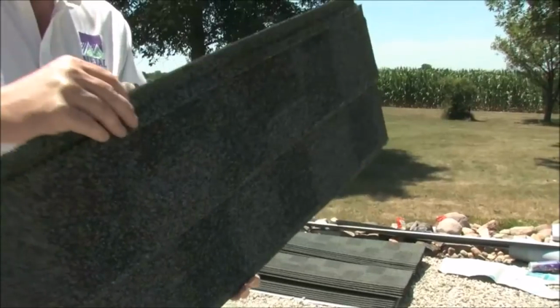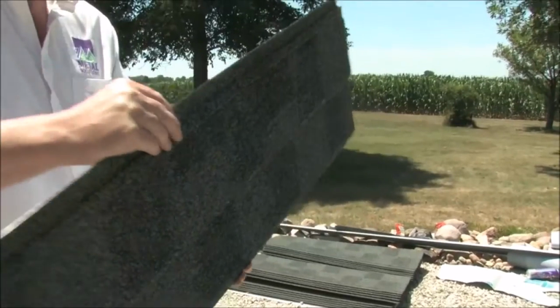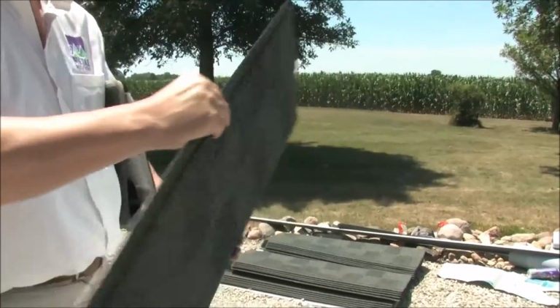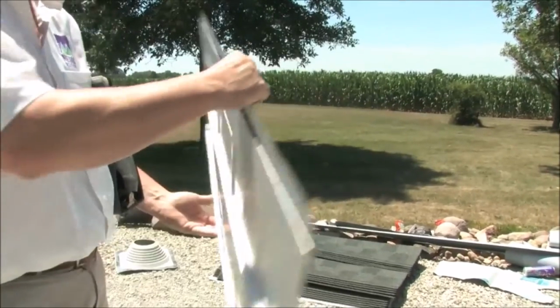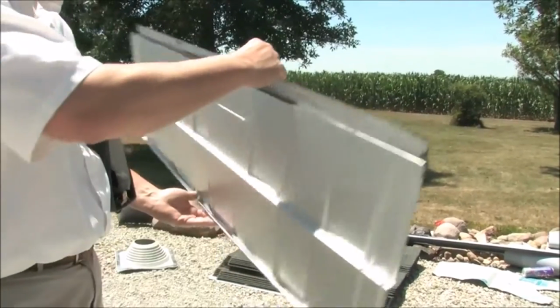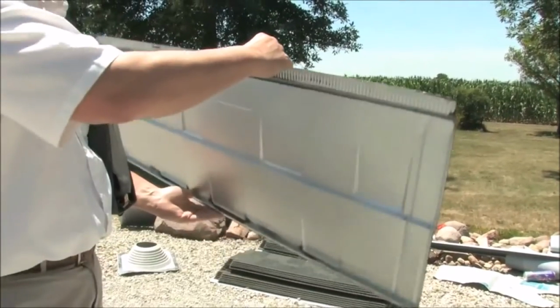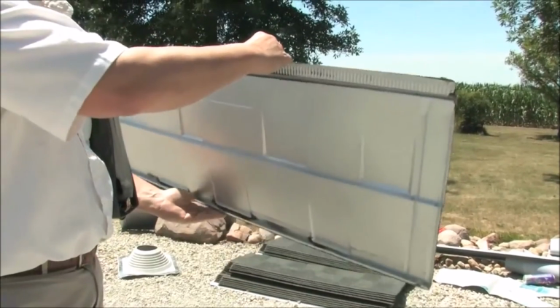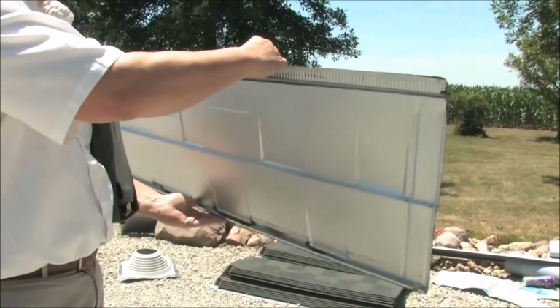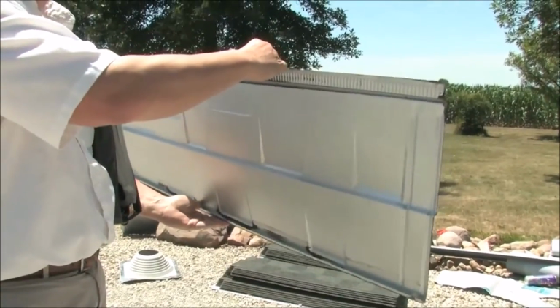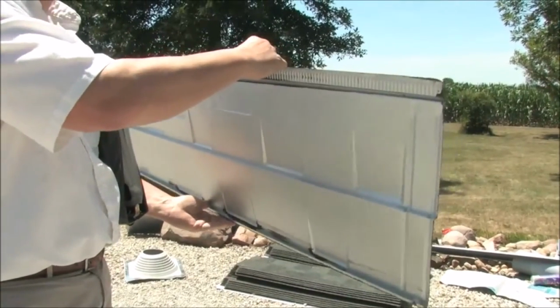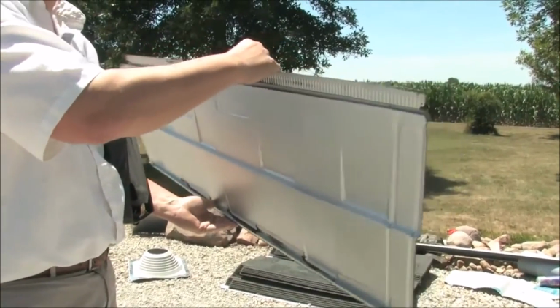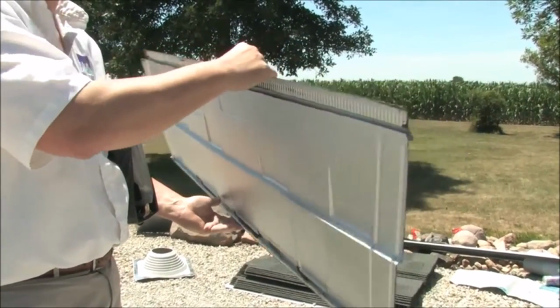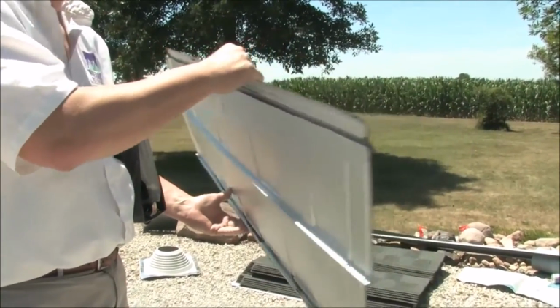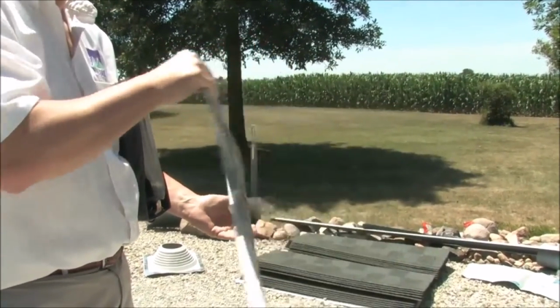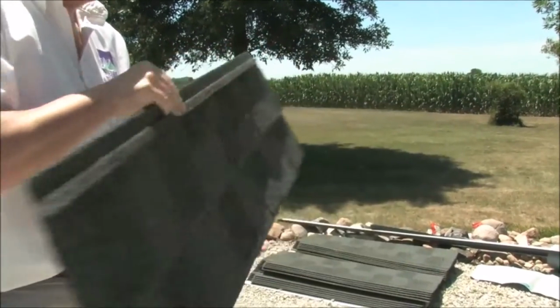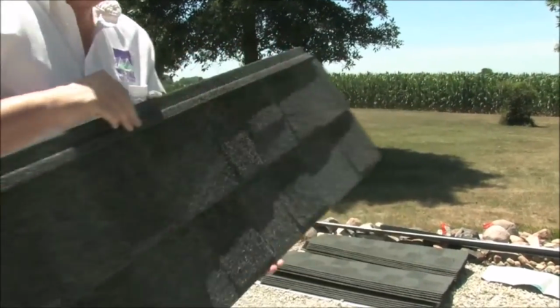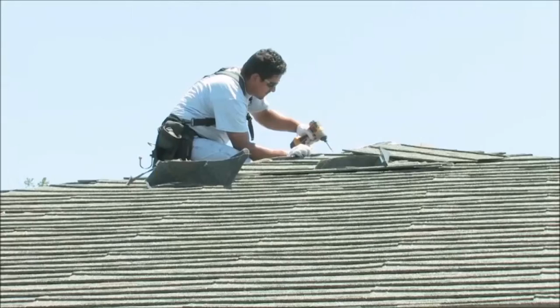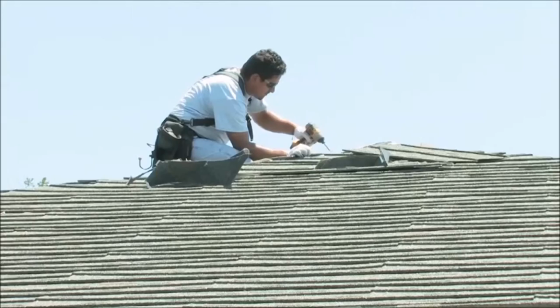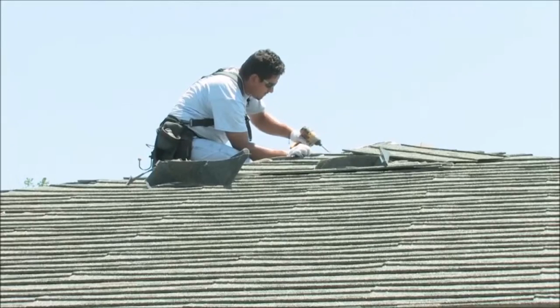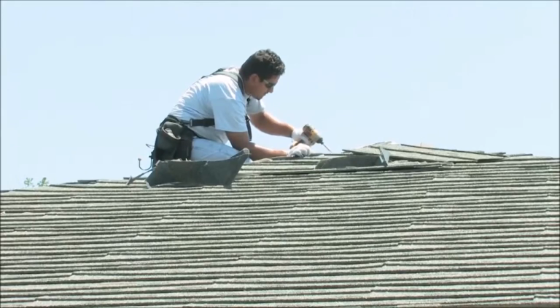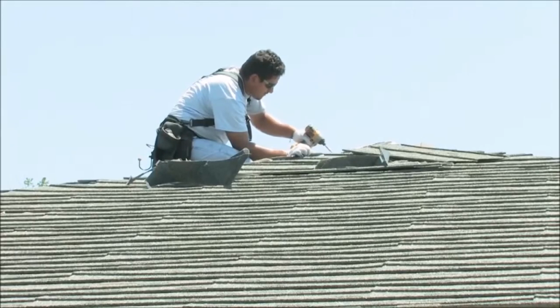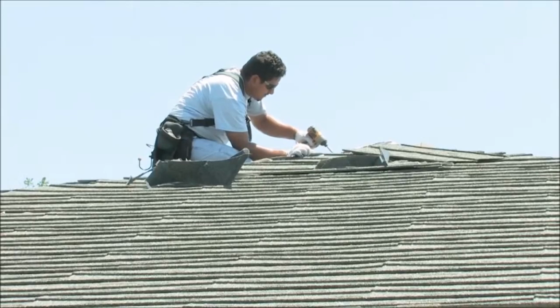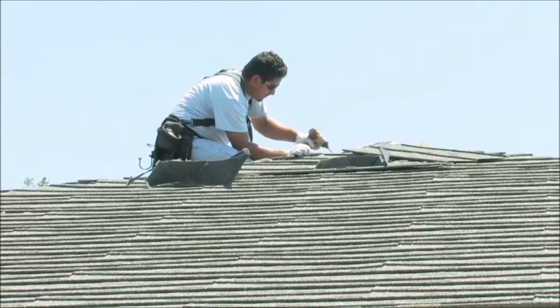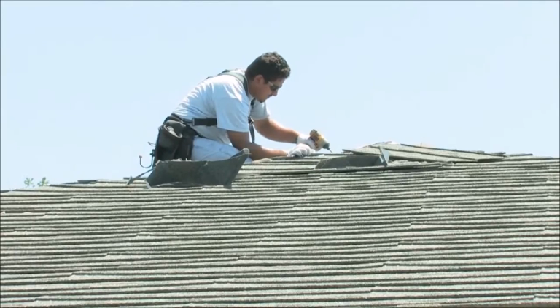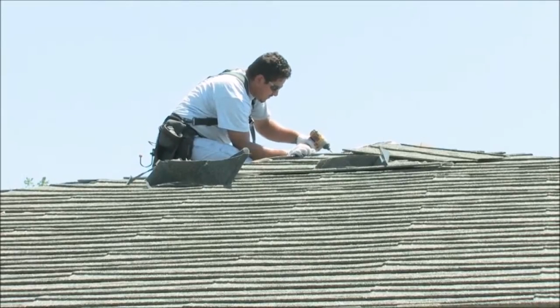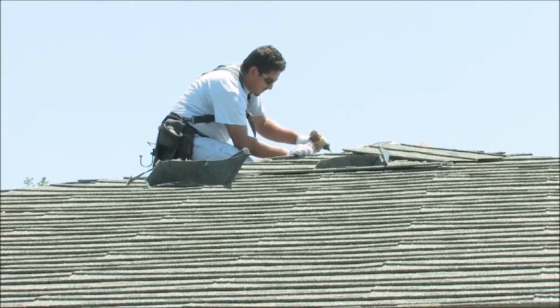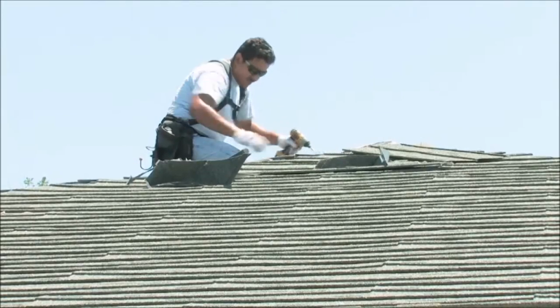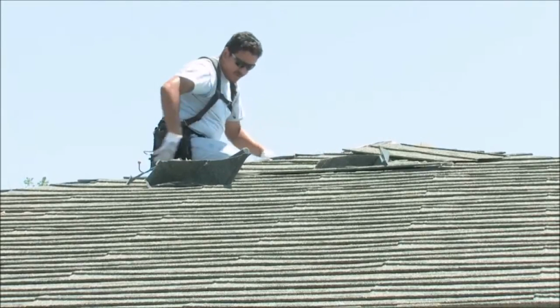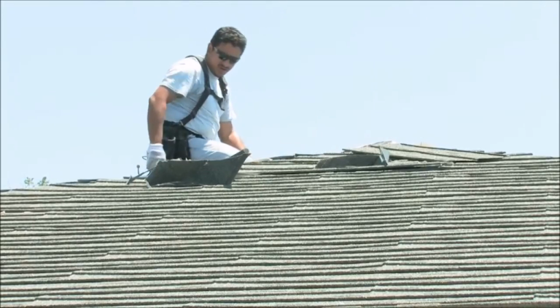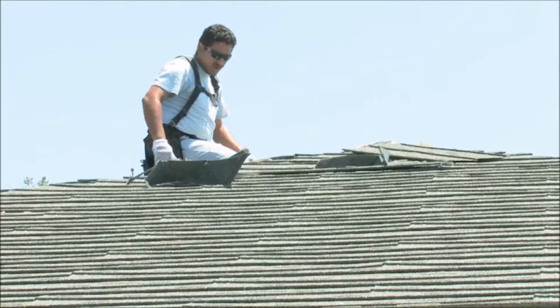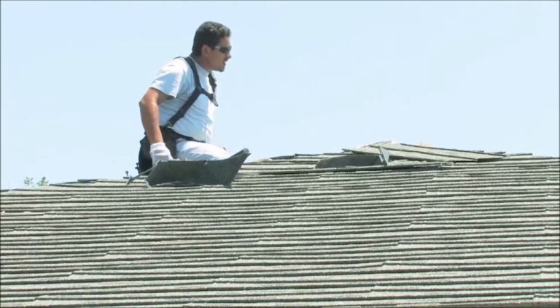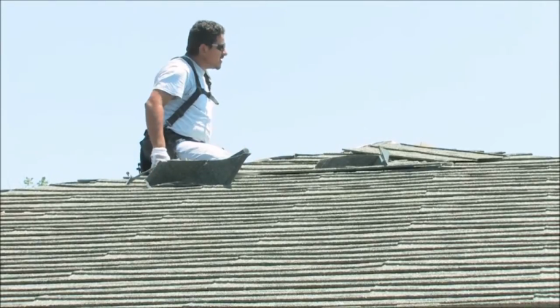Angie's List says you should make sure your roofing contractor has plenty of experience installing metal roofs, and don't forget to ask about insurance.